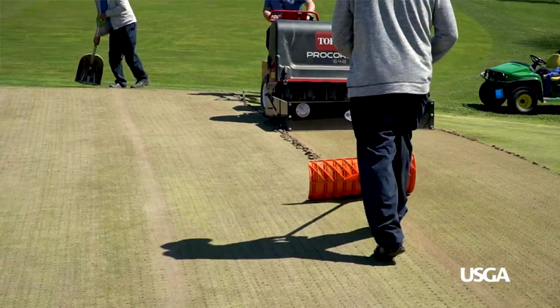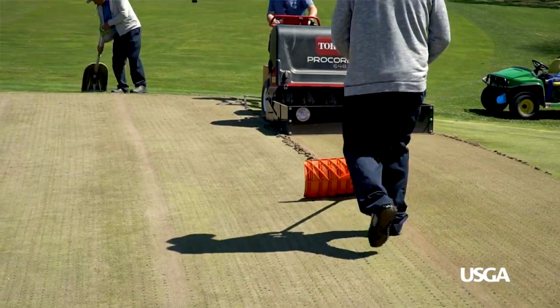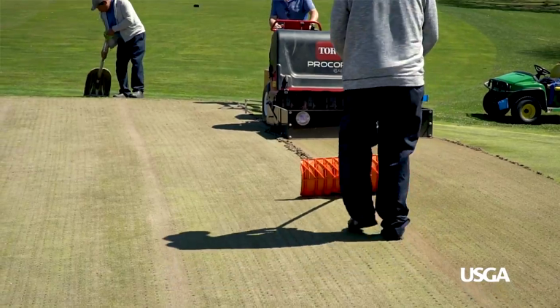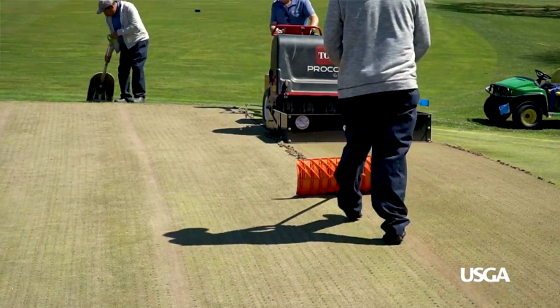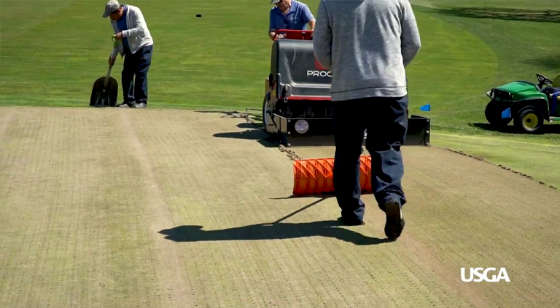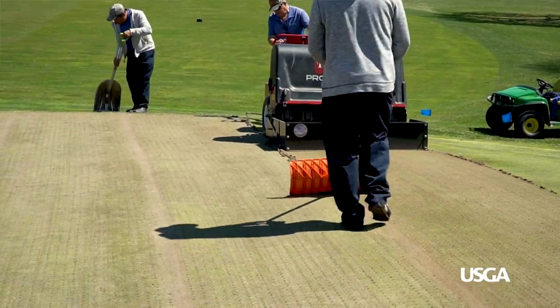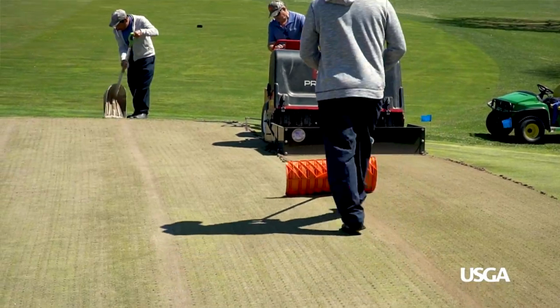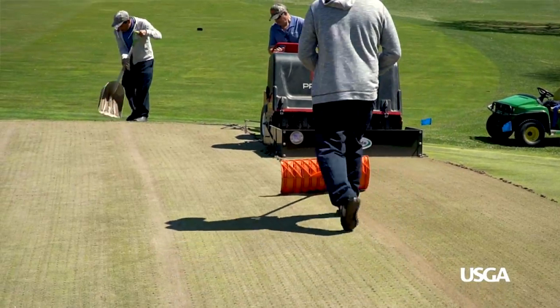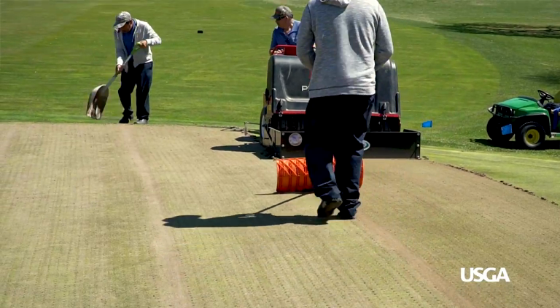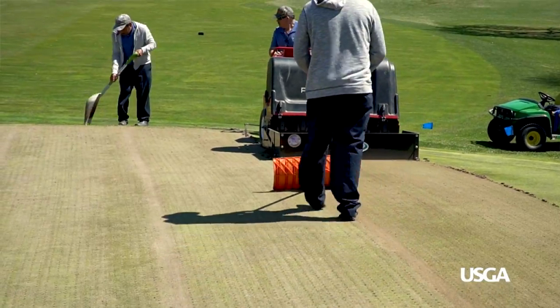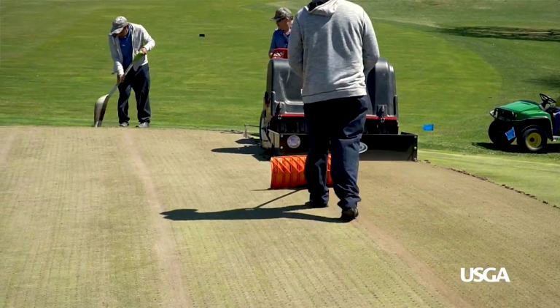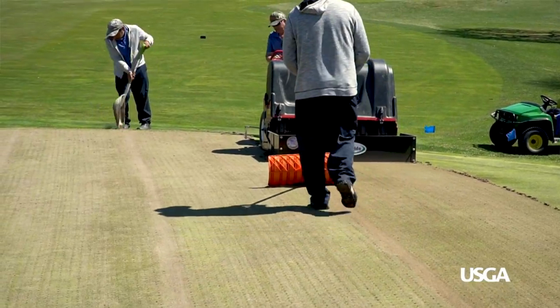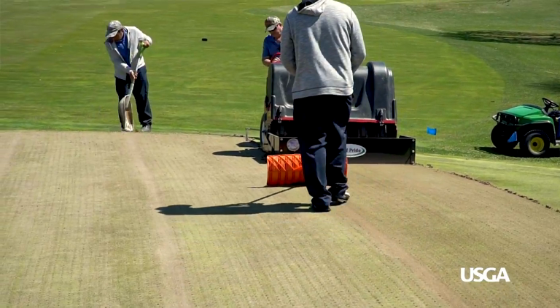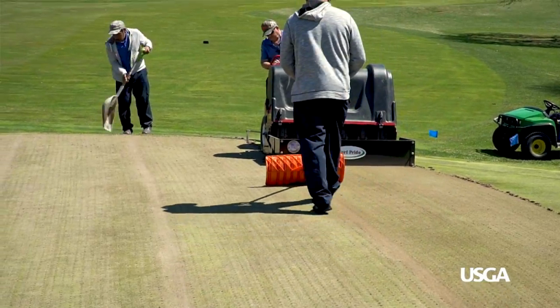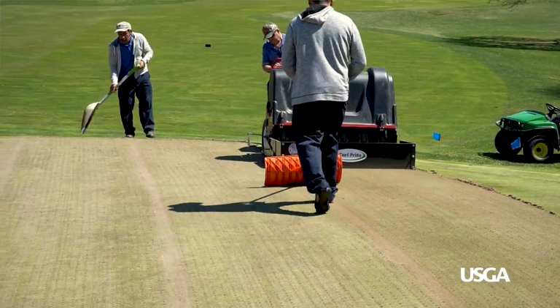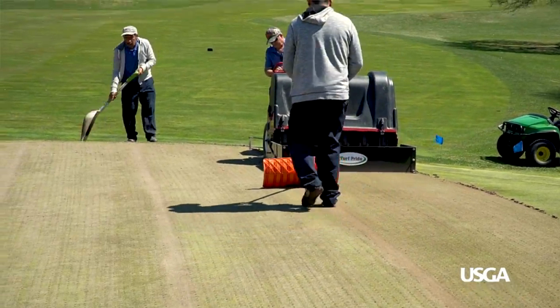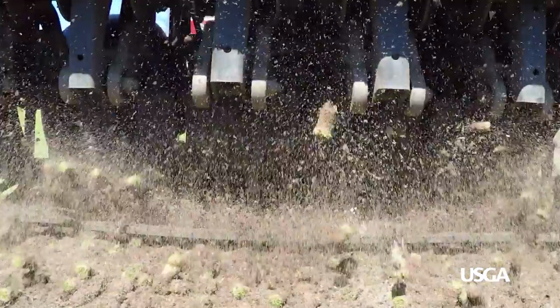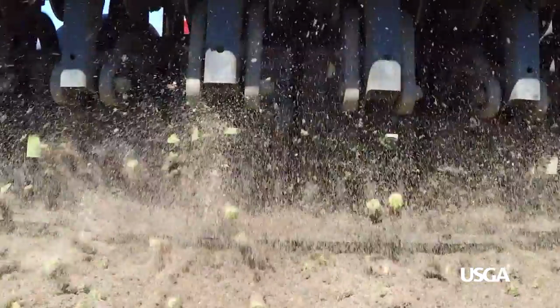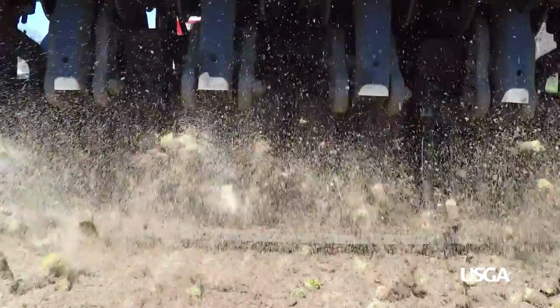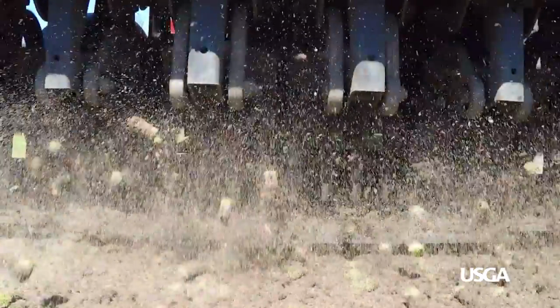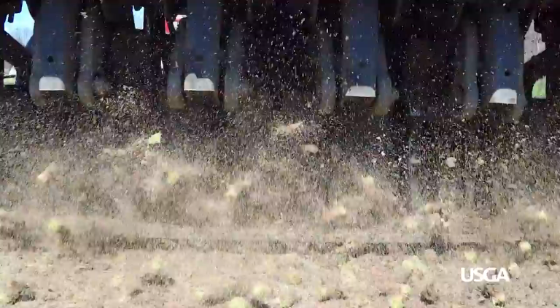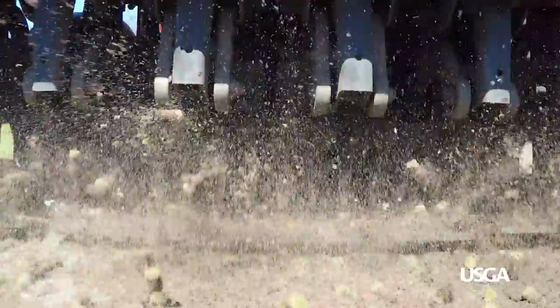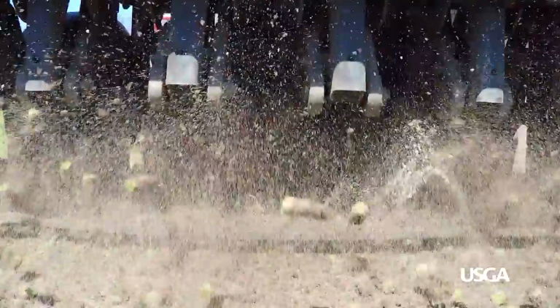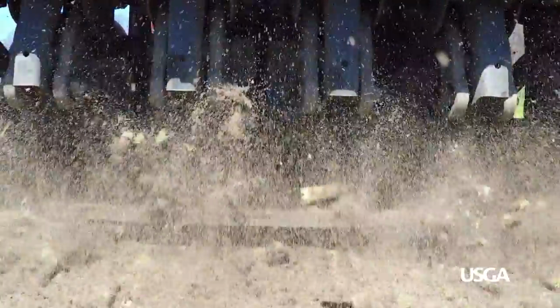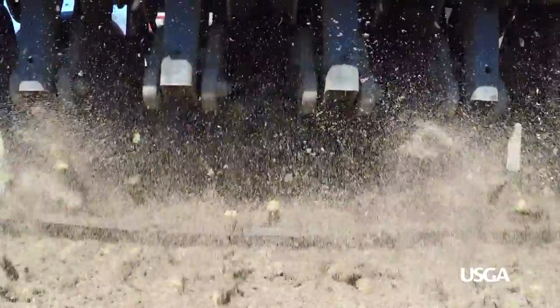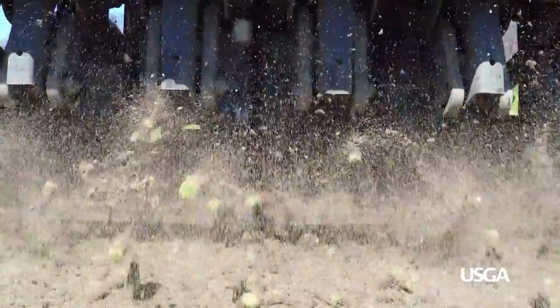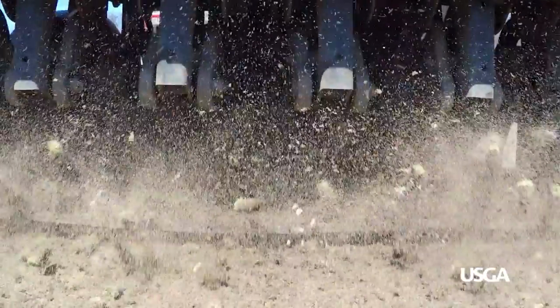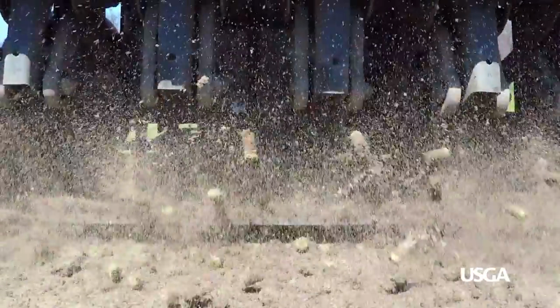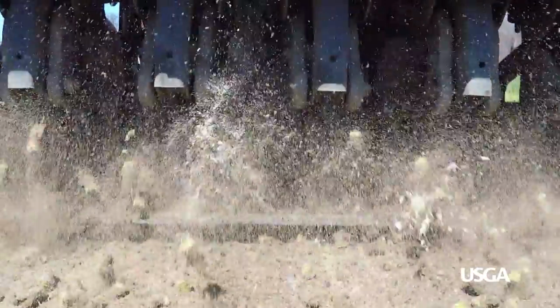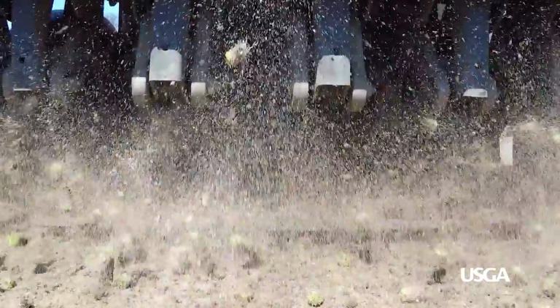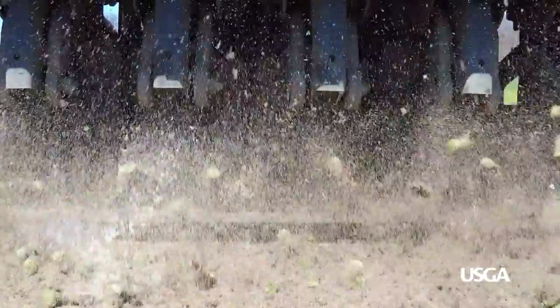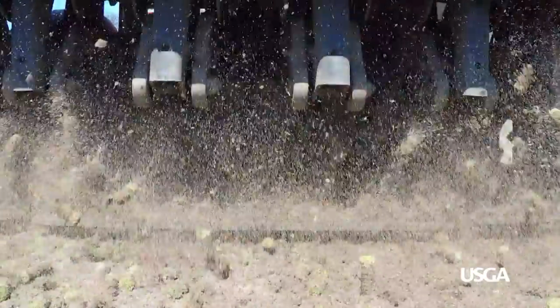So remember, great playing conditions are well worth the small bumps in the road required to get there.